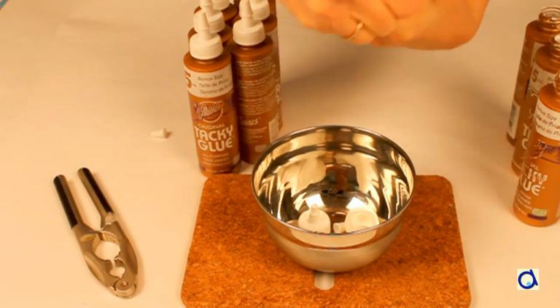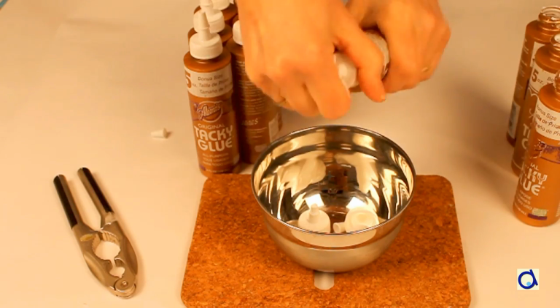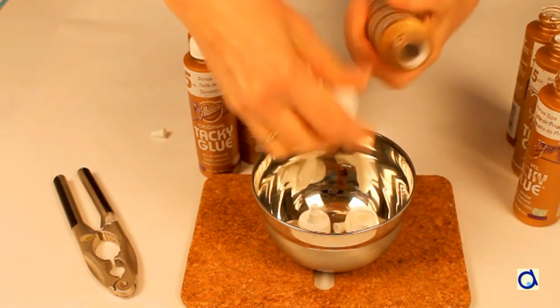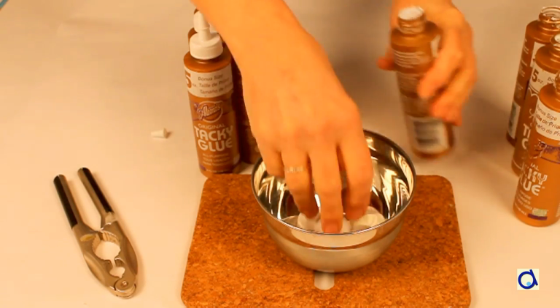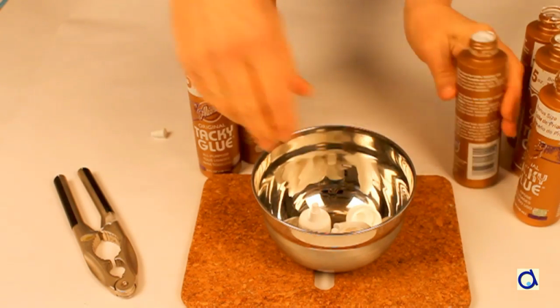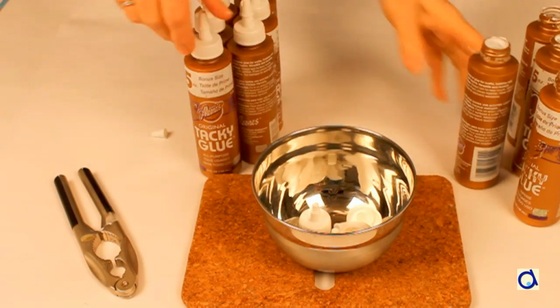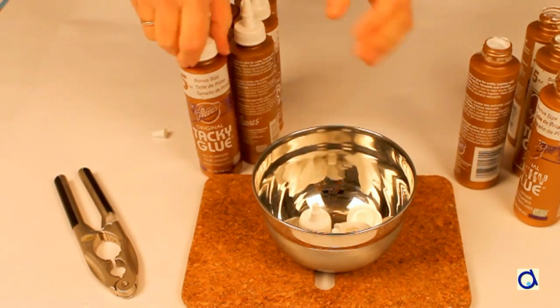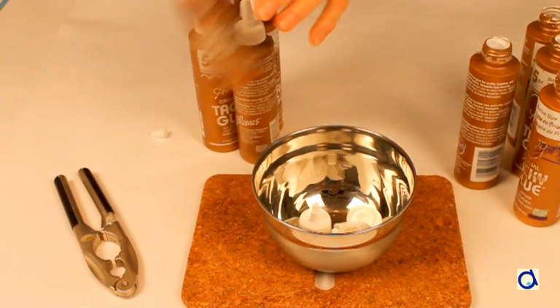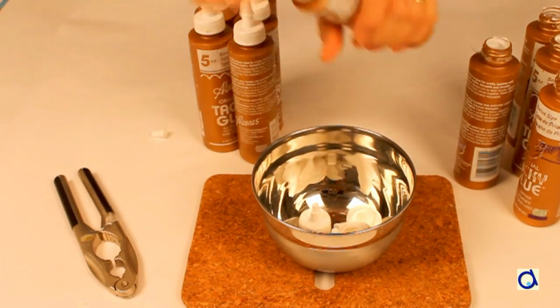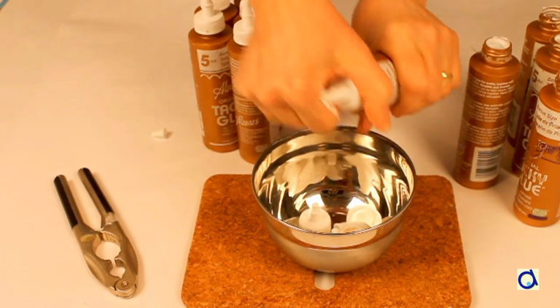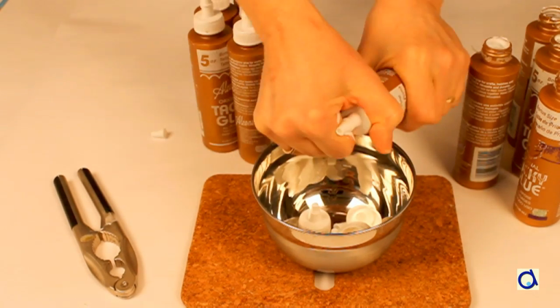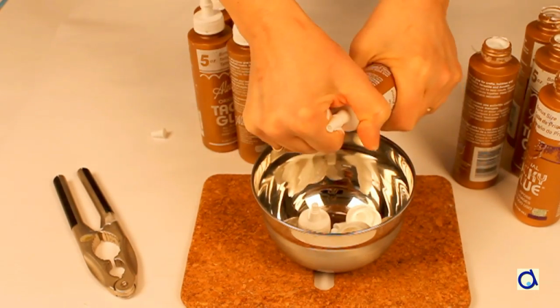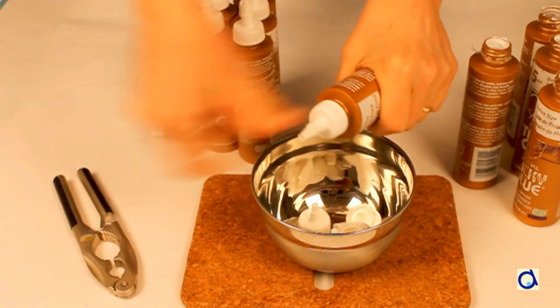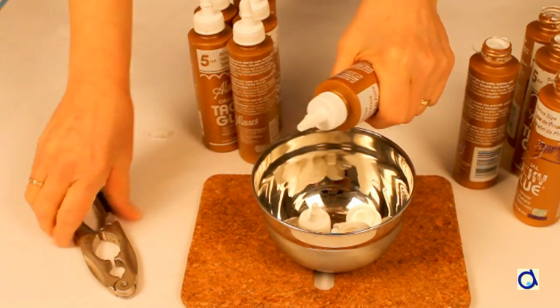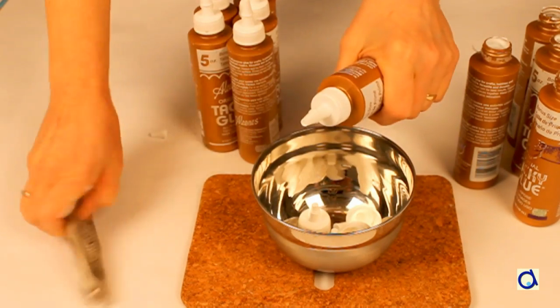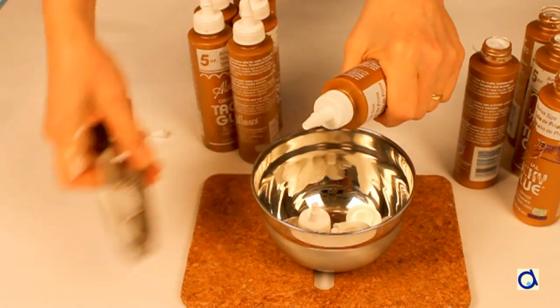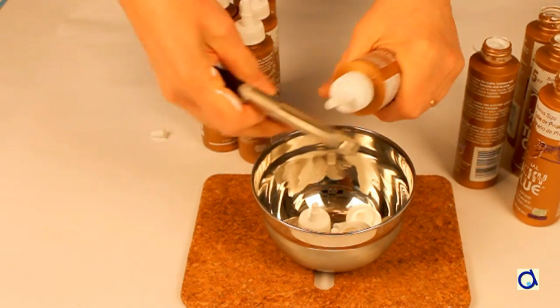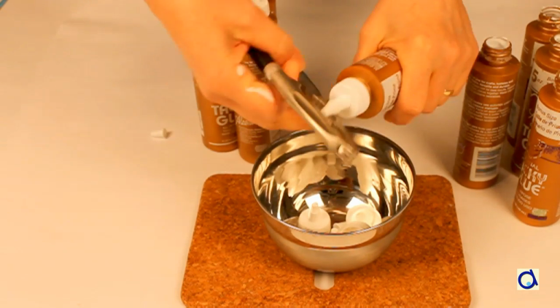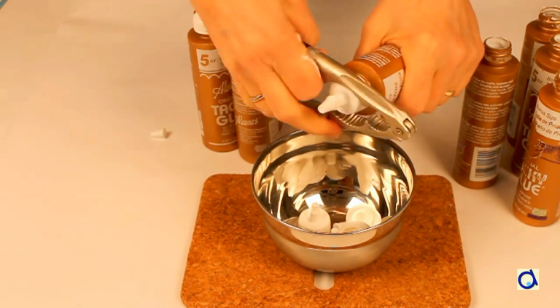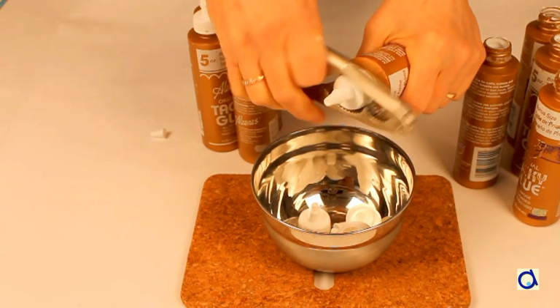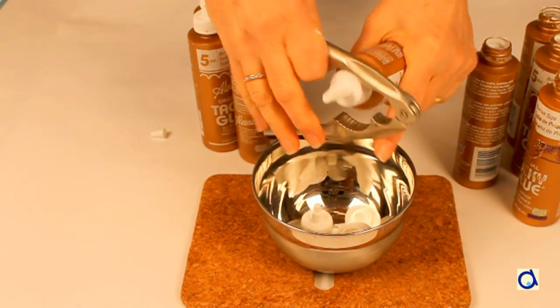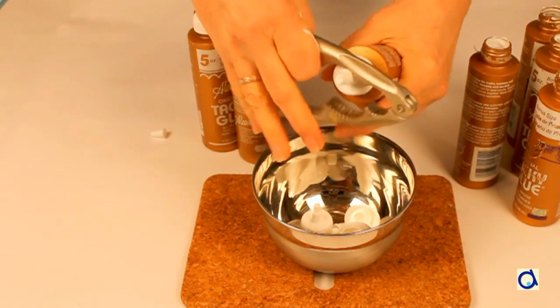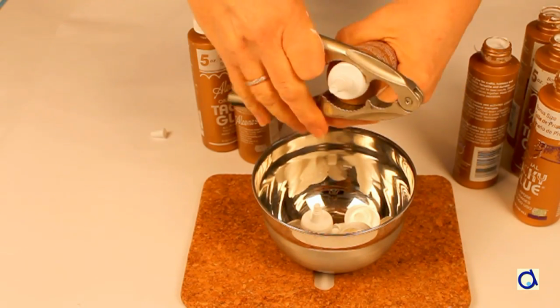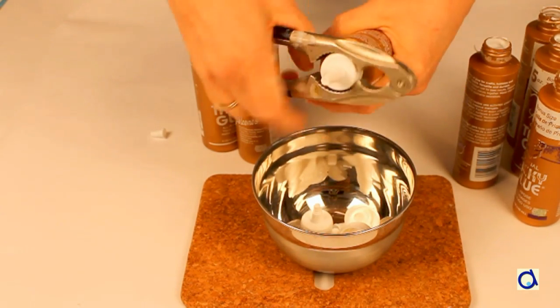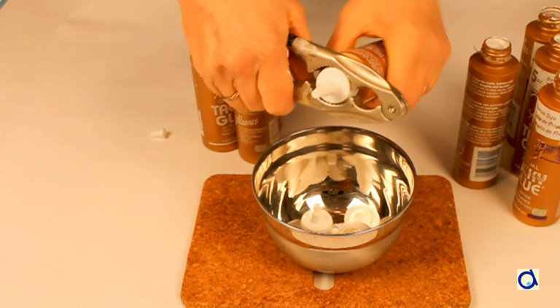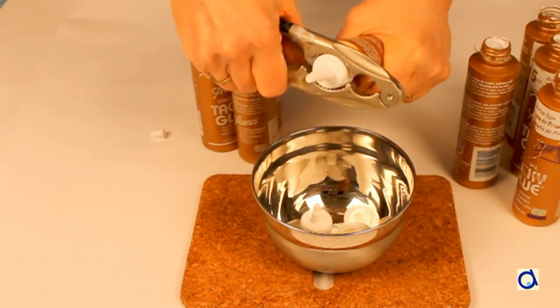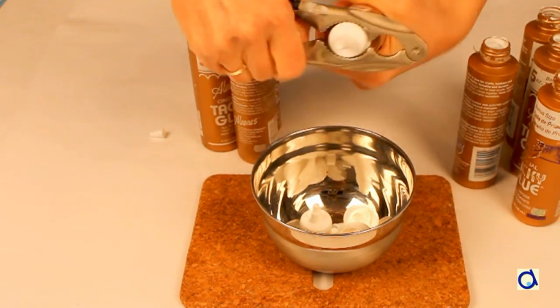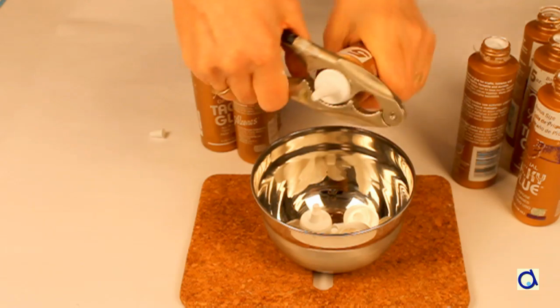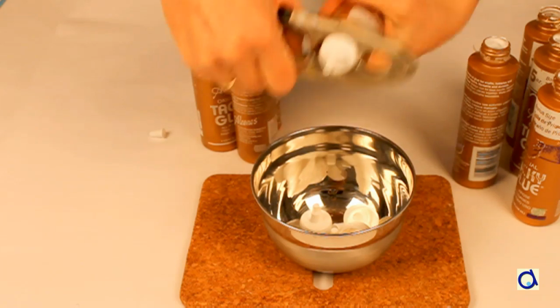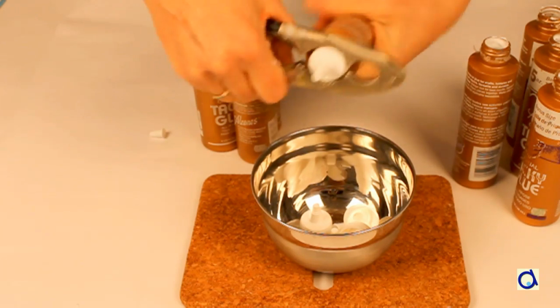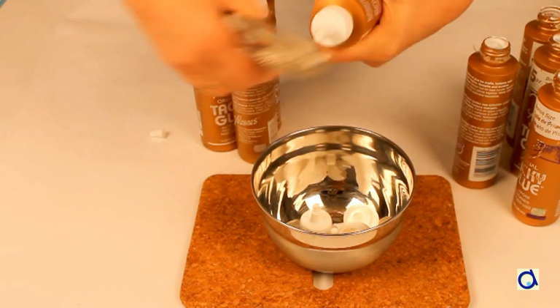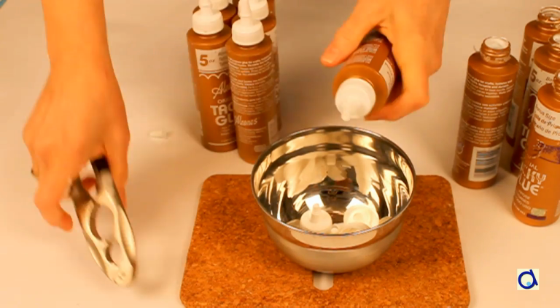Unscrew the cap. If it's stuck, take a nutcracker to help you loosen the cap.